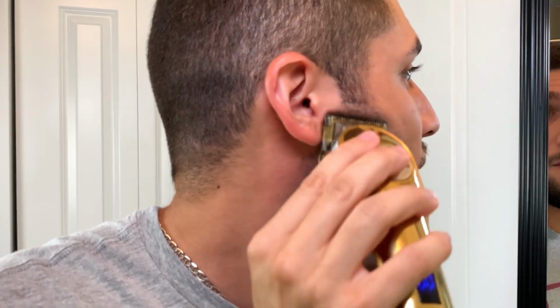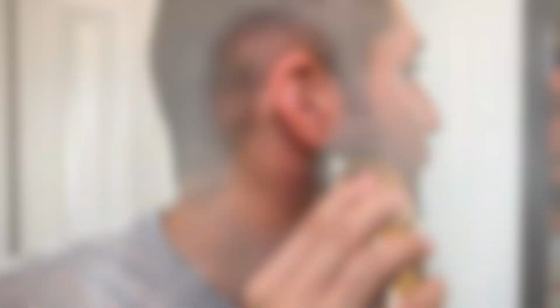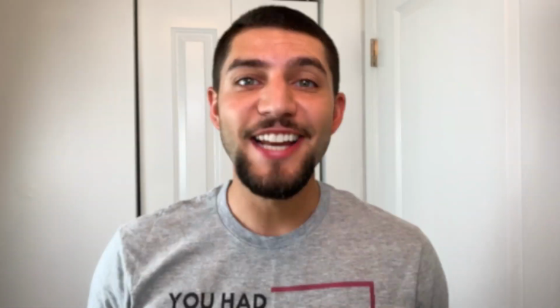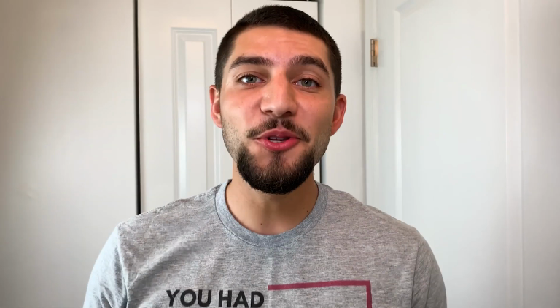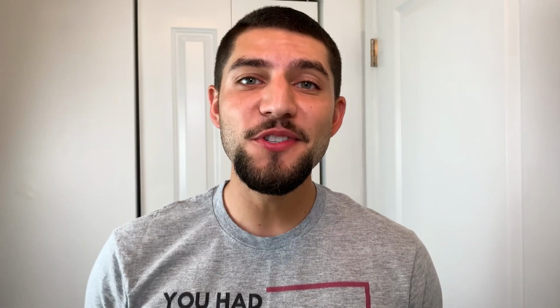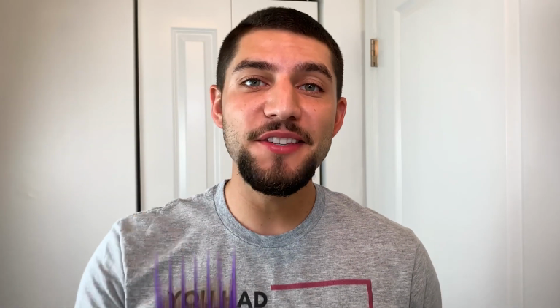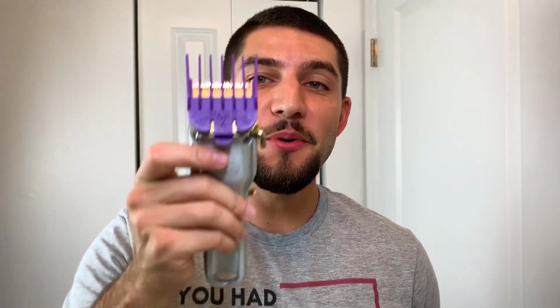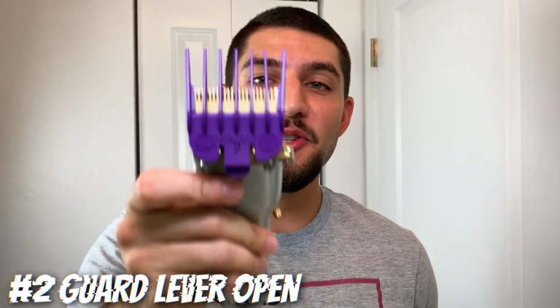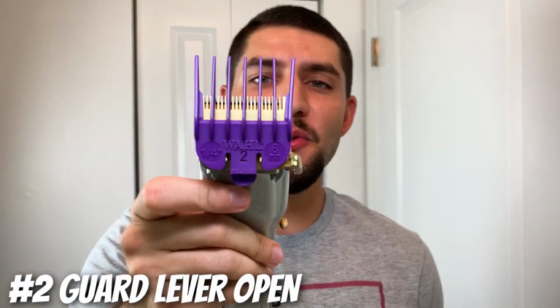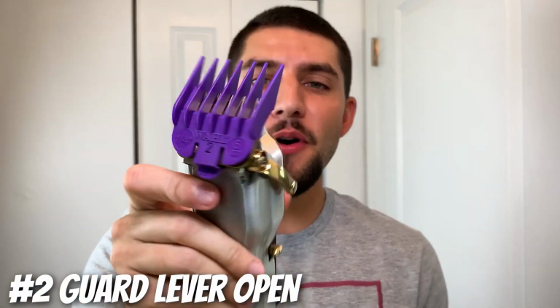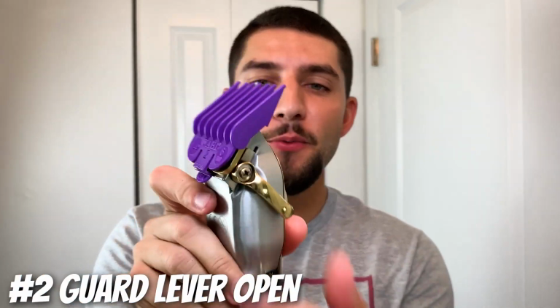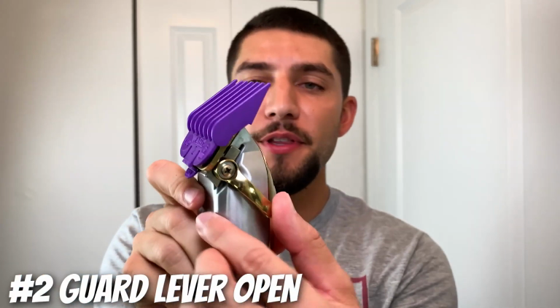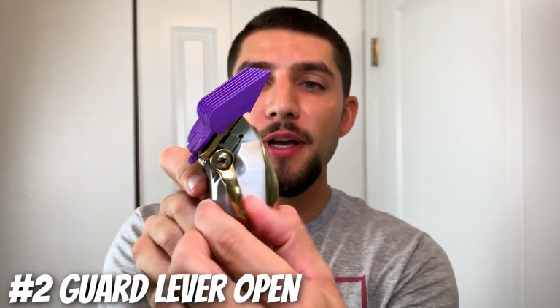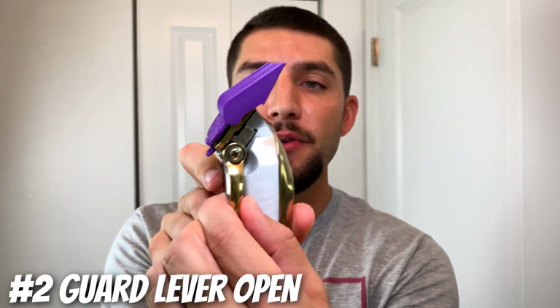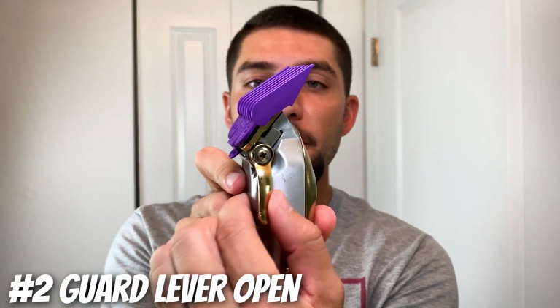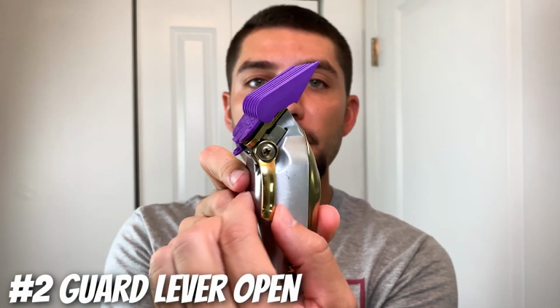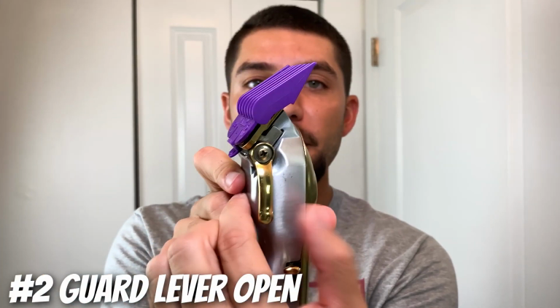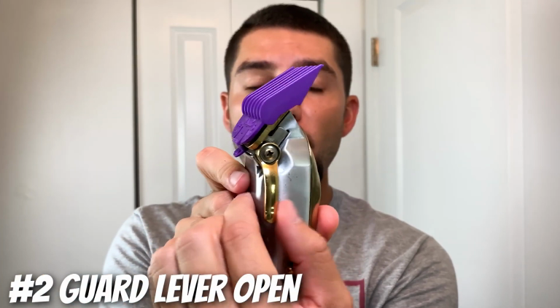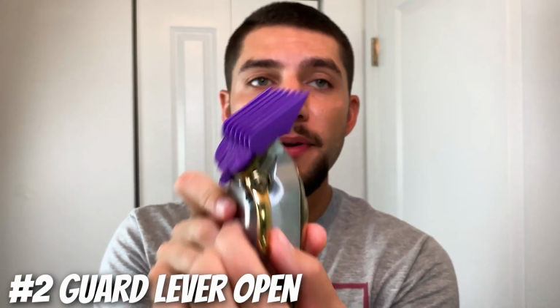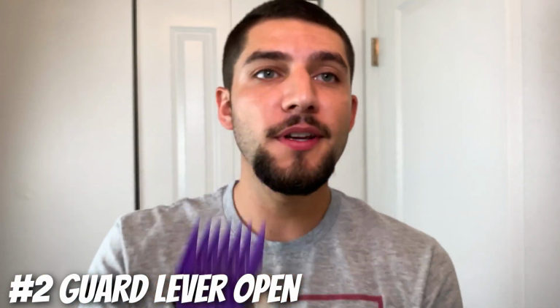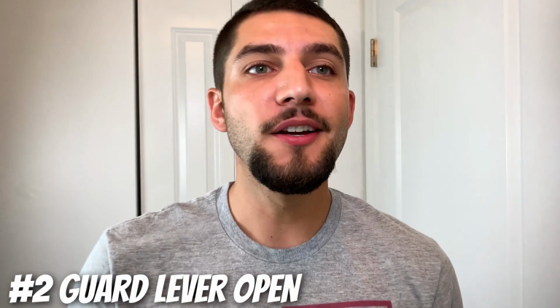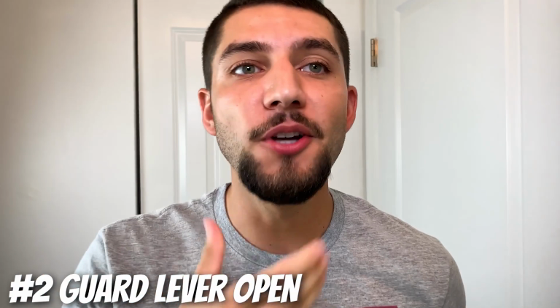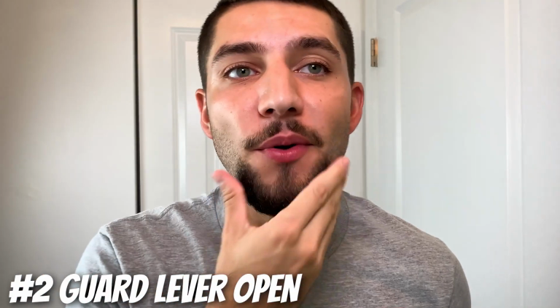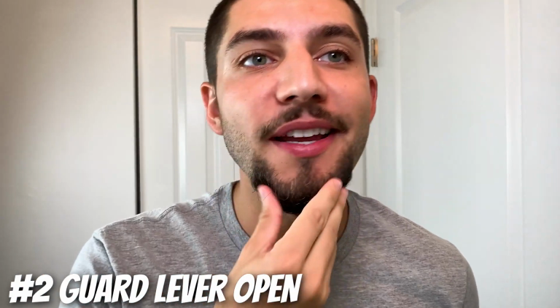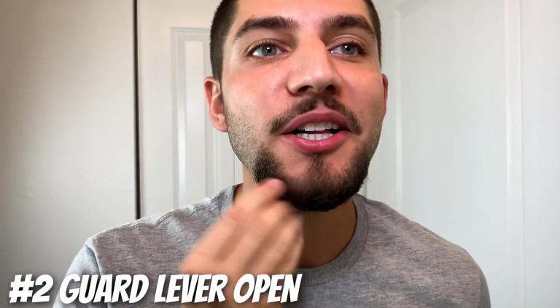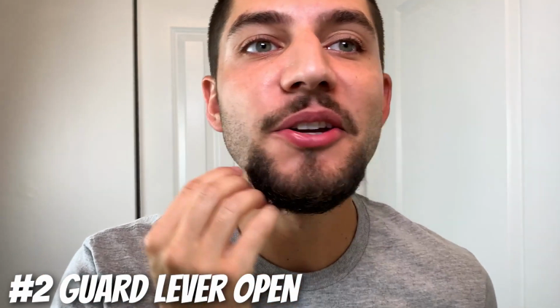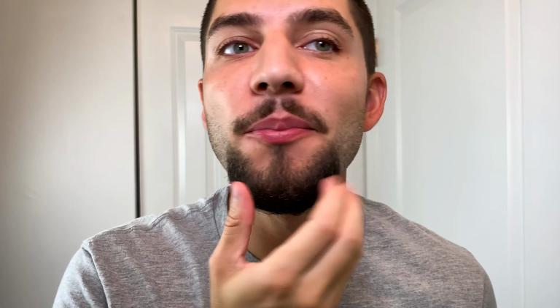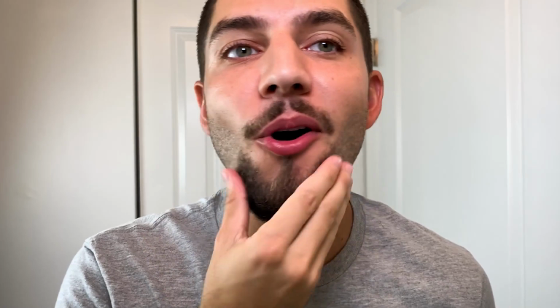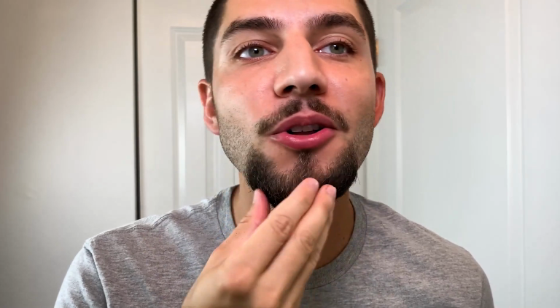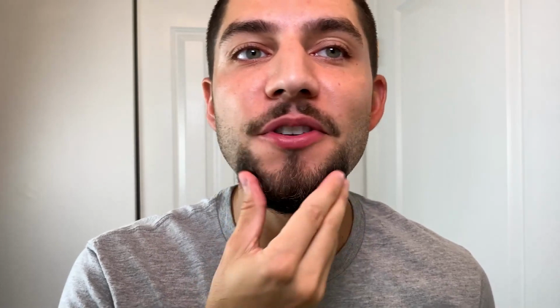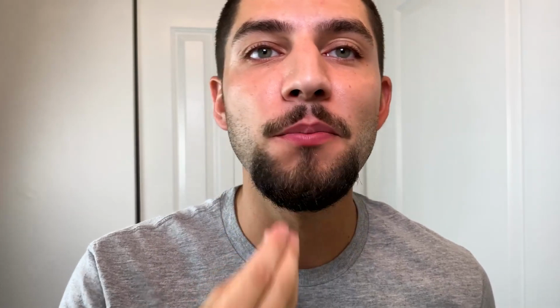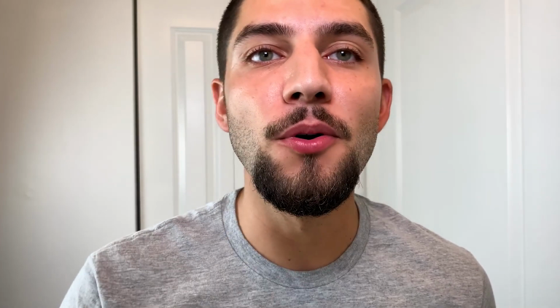Now using the number two guard with the lever completely open, go in and clear up all of this bulk.